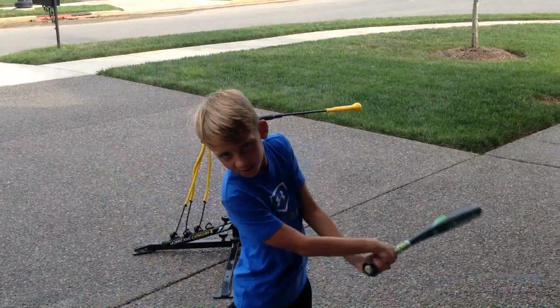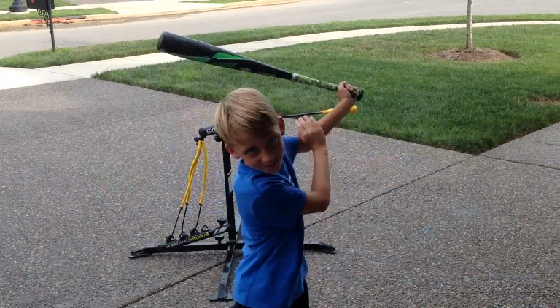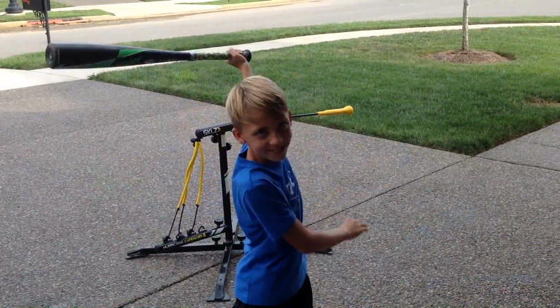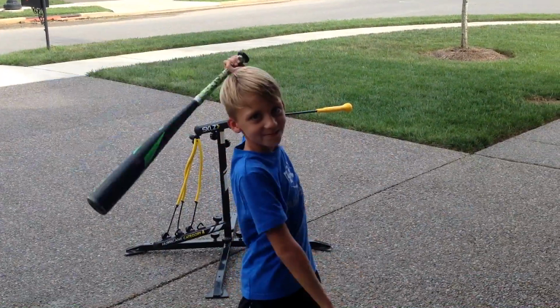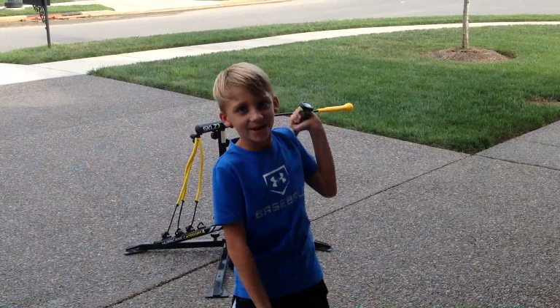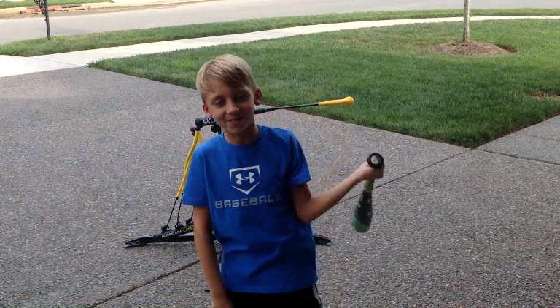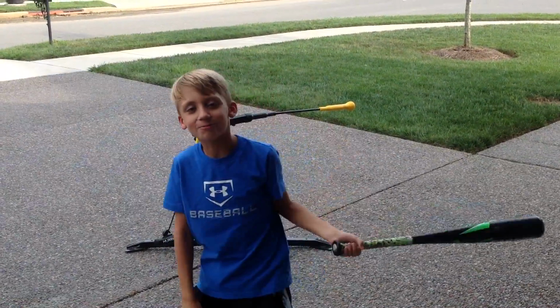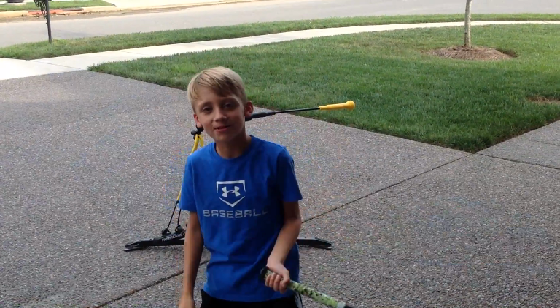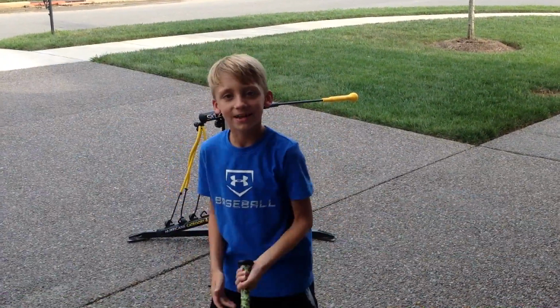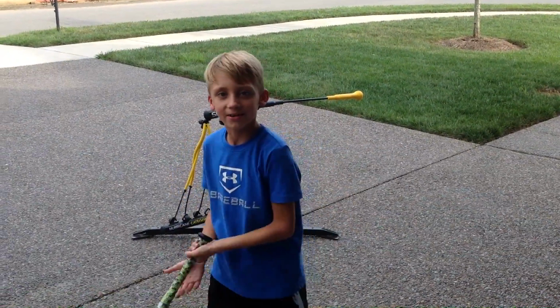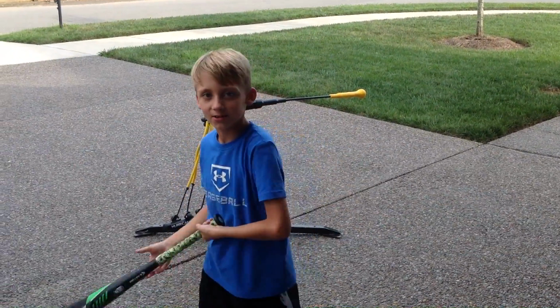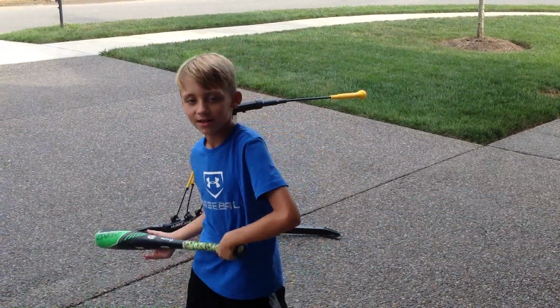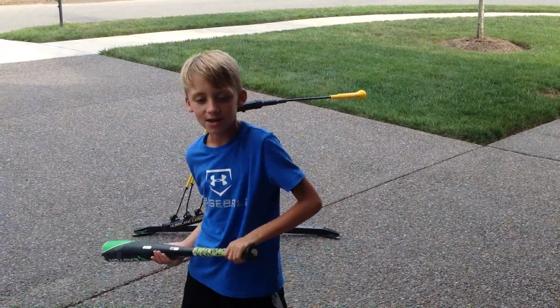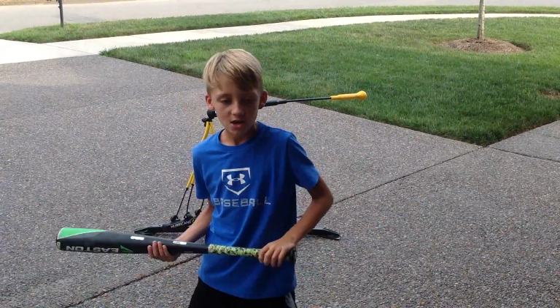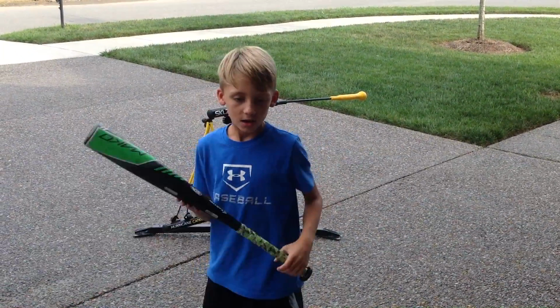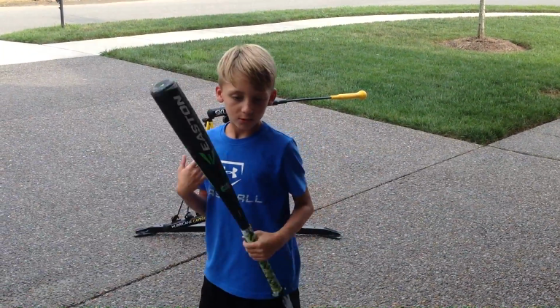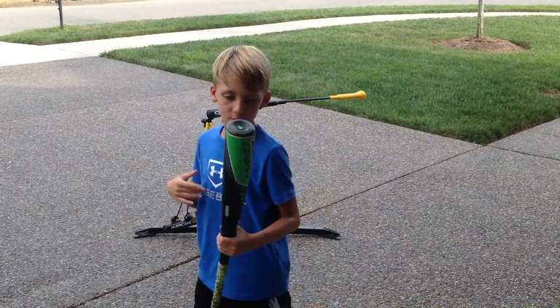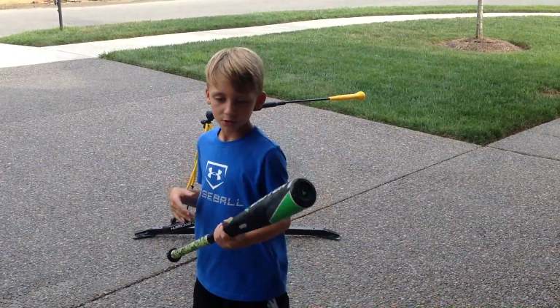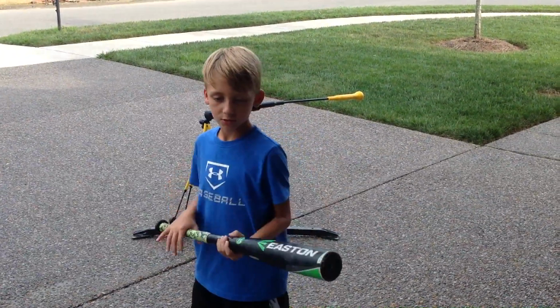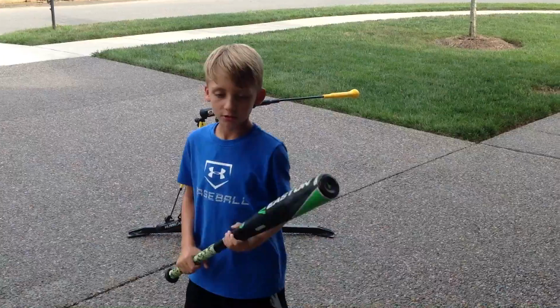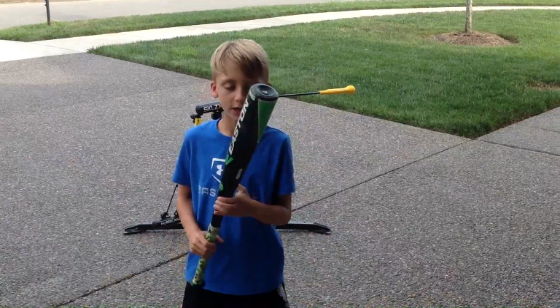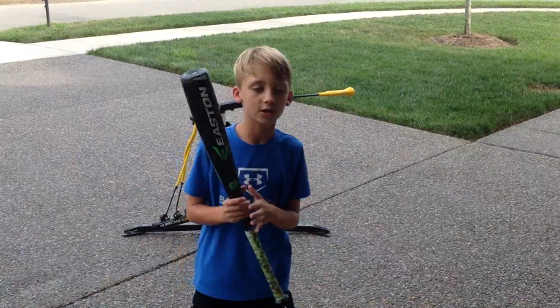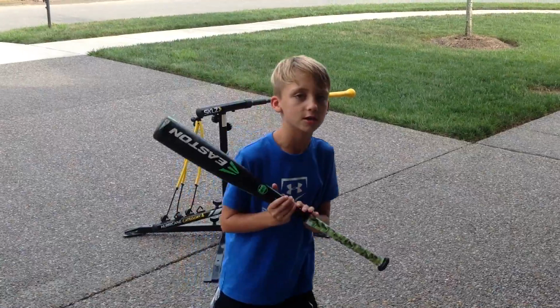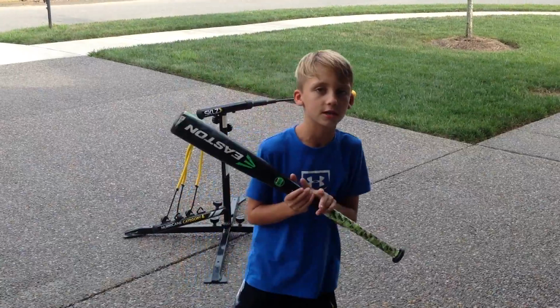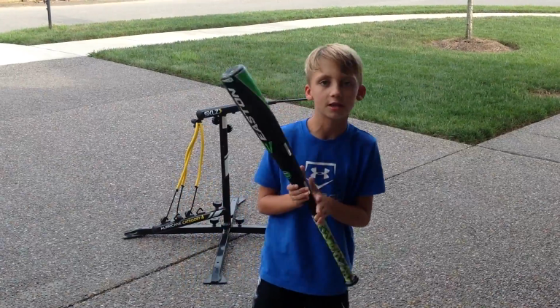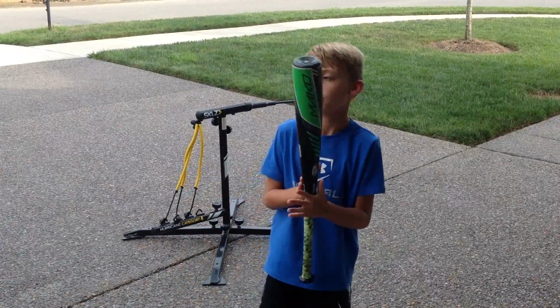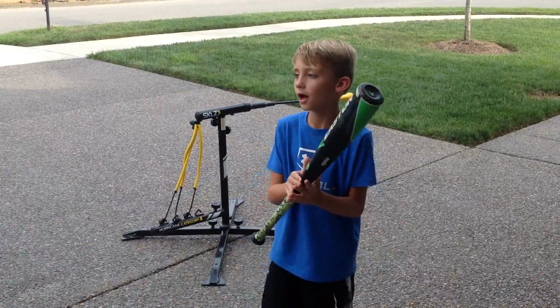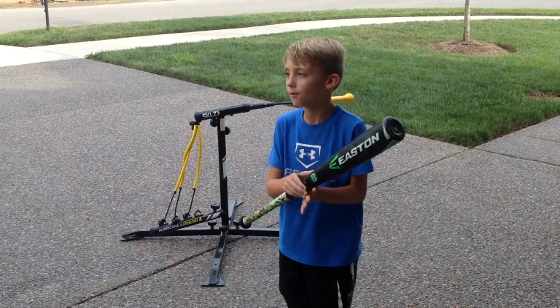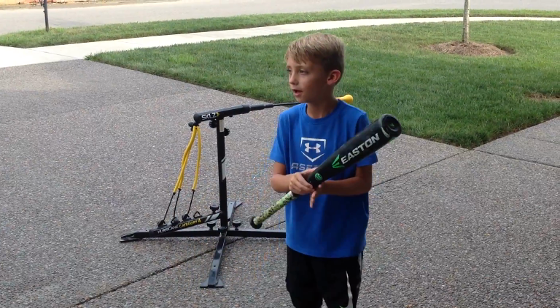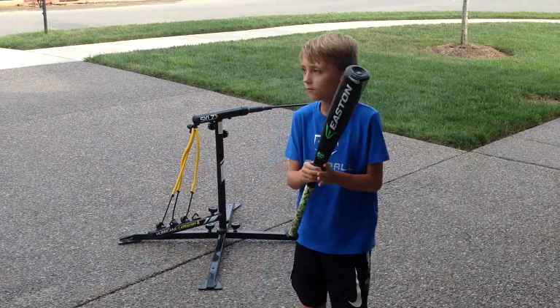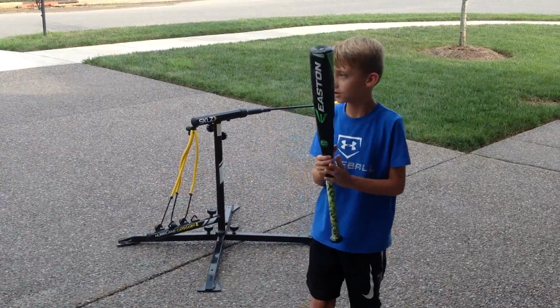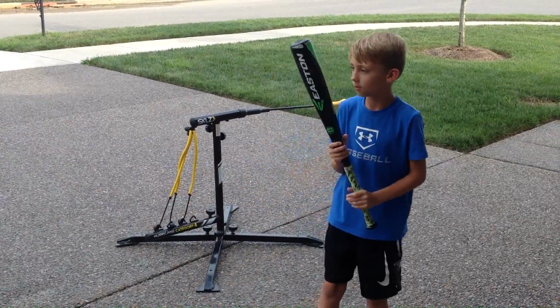What's up guys, it's McClane here, and today I'm going to be showing you how to get a decent at bat every time.